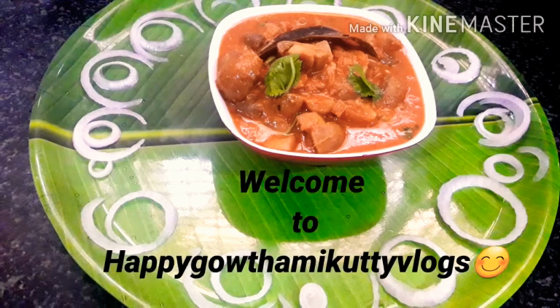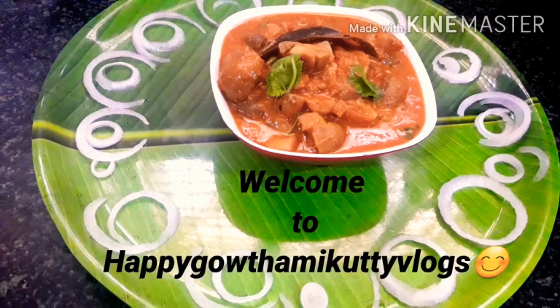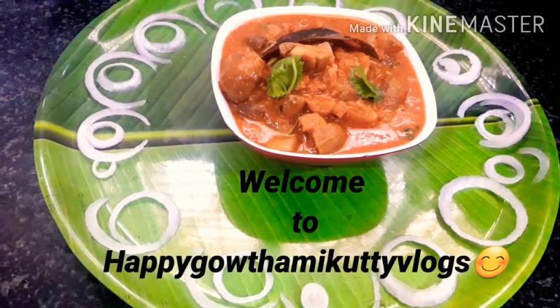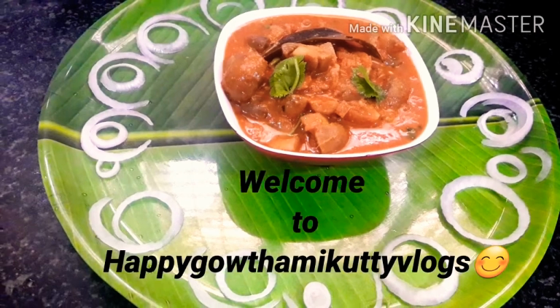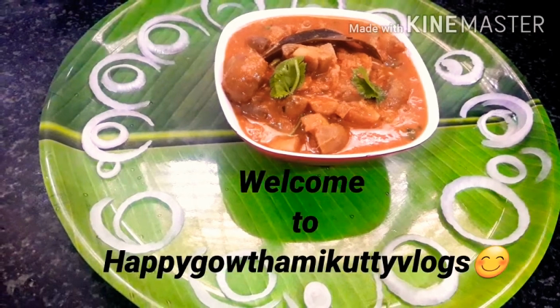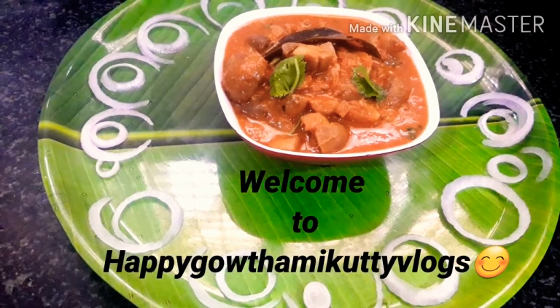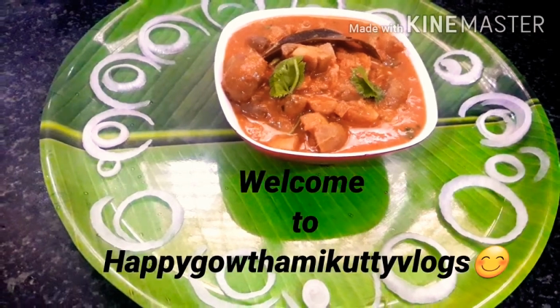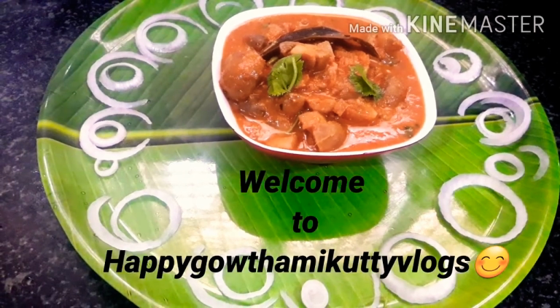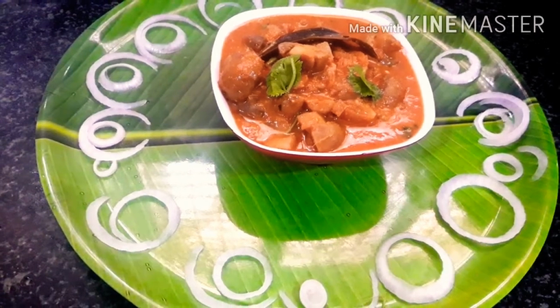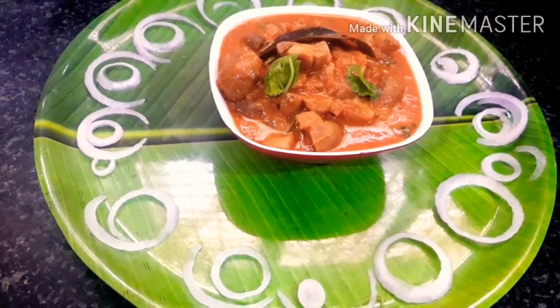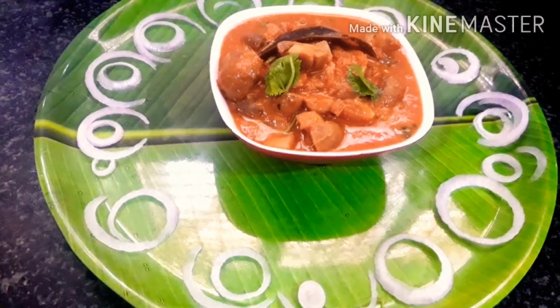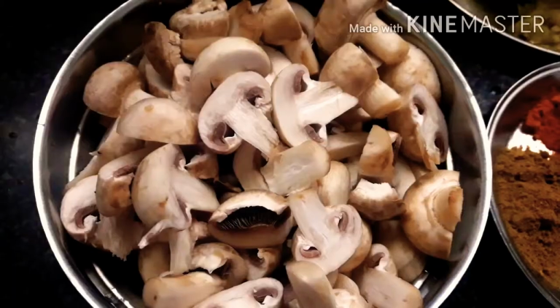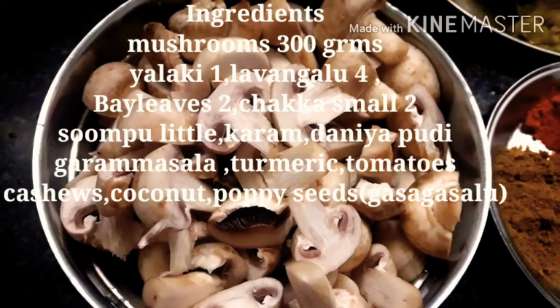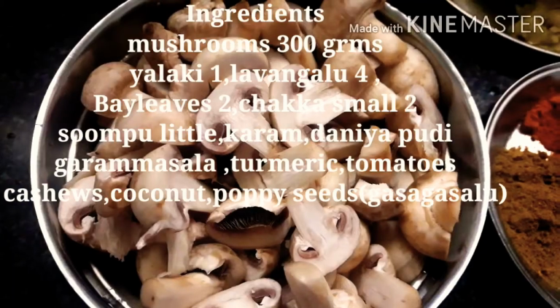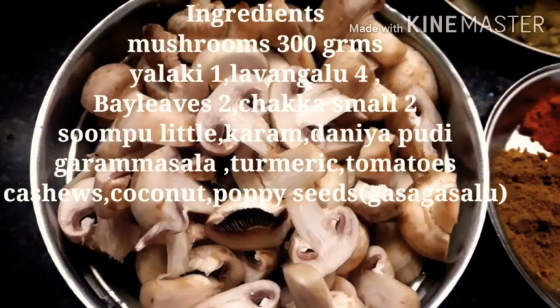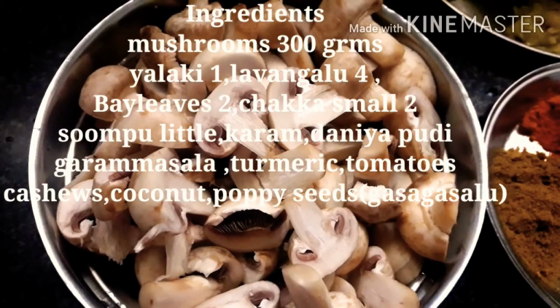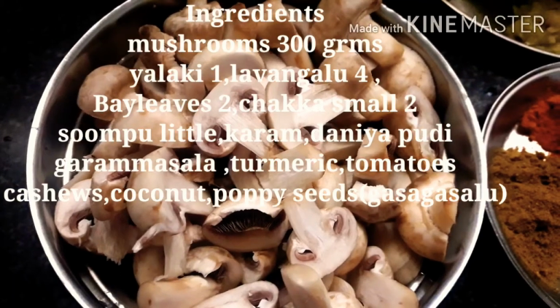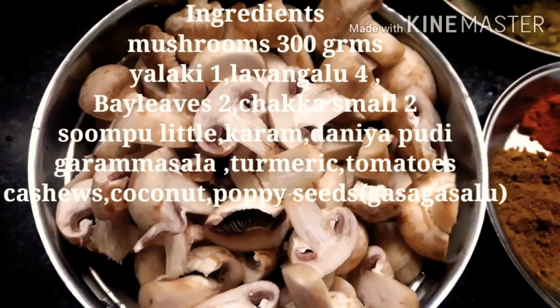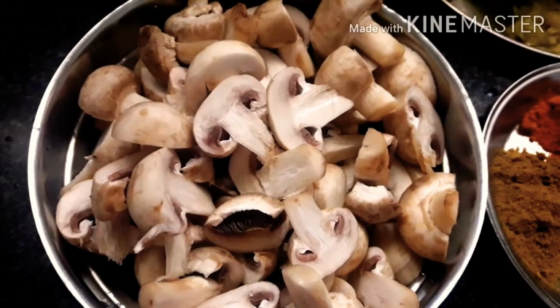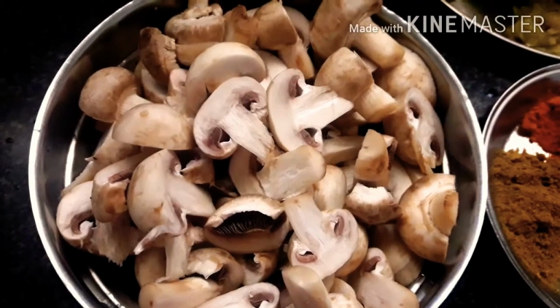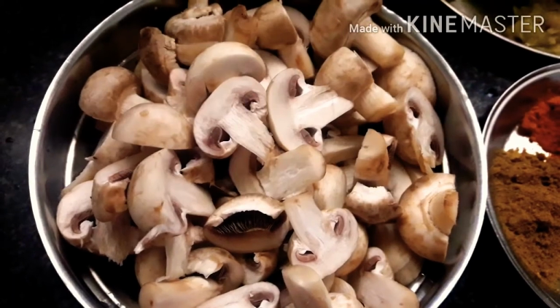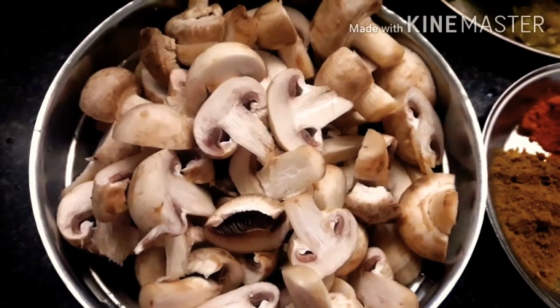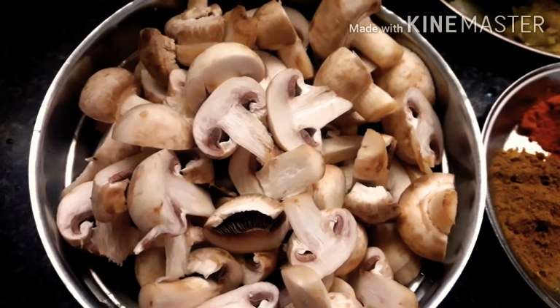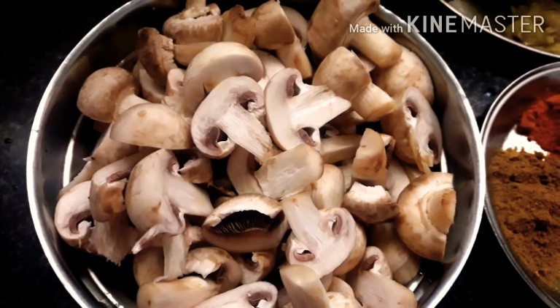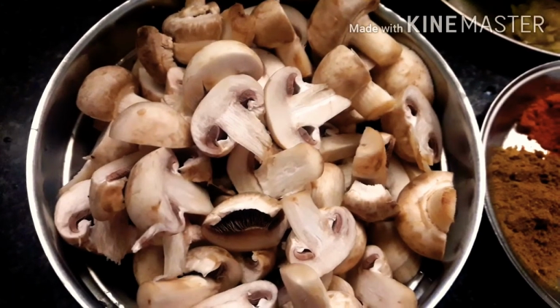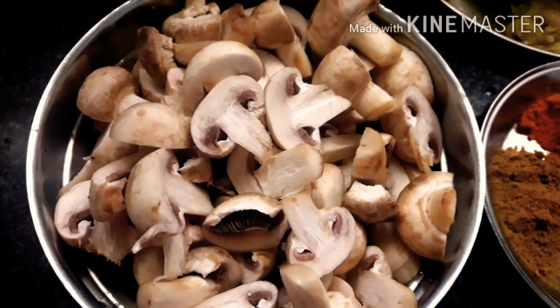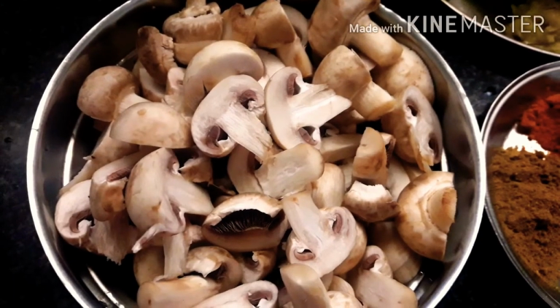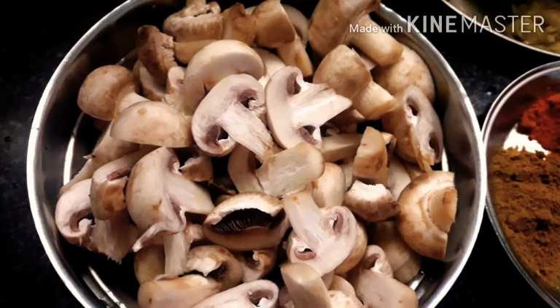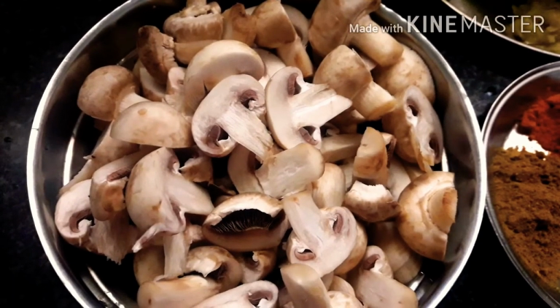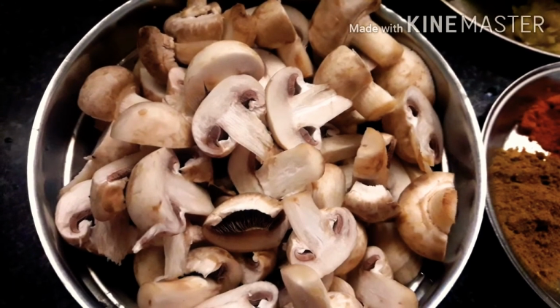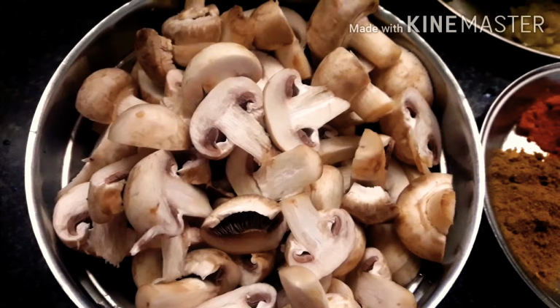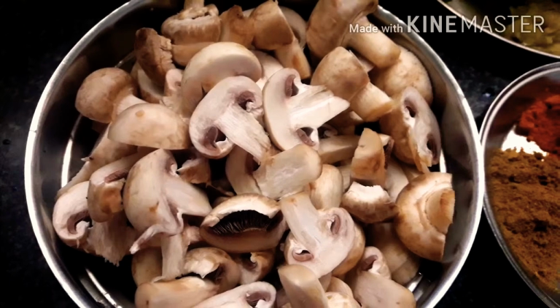Hi! Welcome to Happy Gautam! You are going to try mushroom masala in Dhaba style.